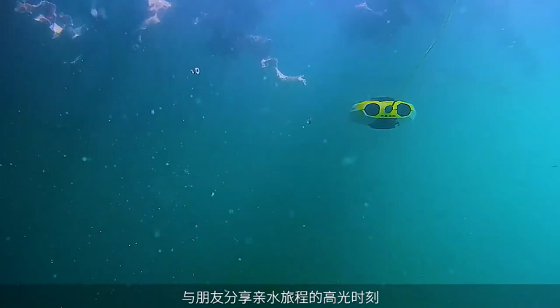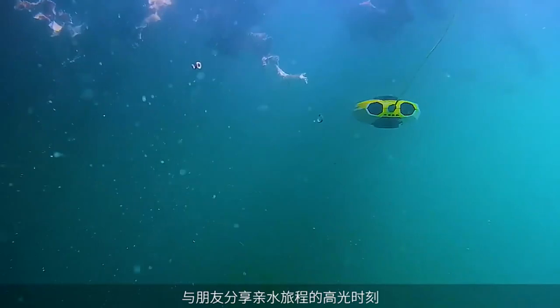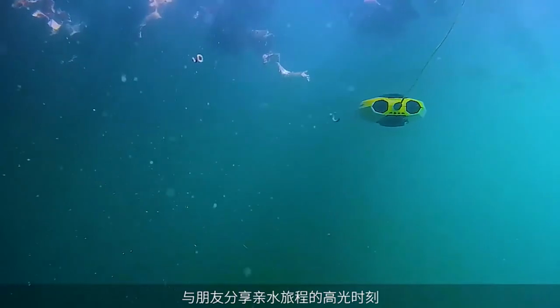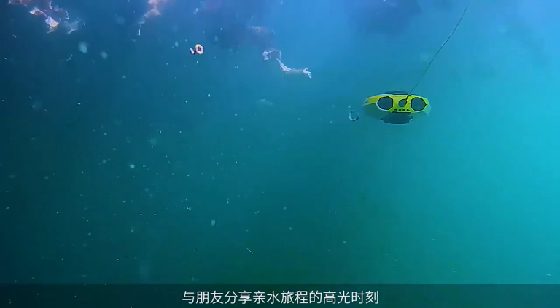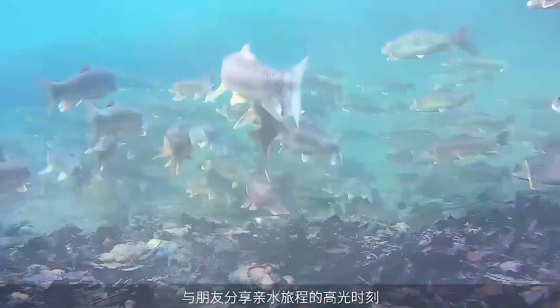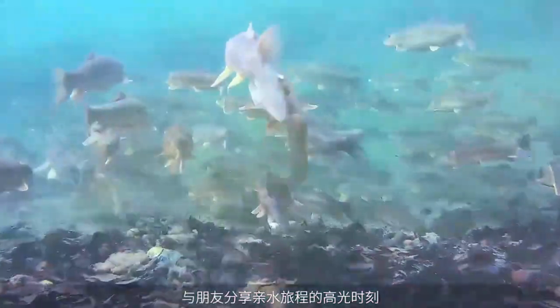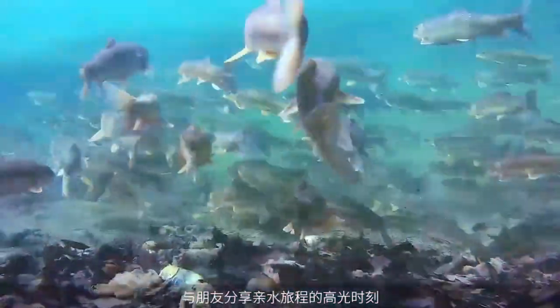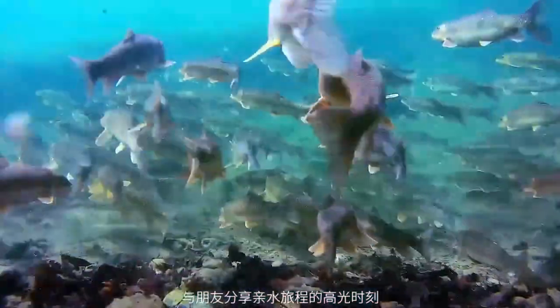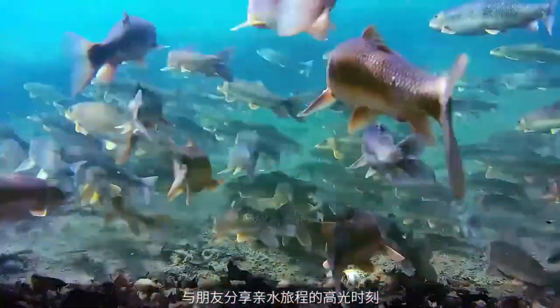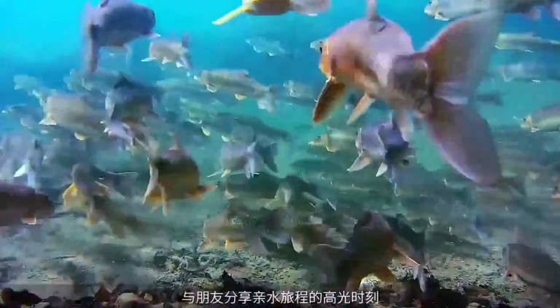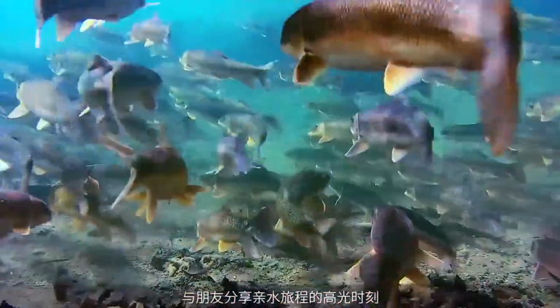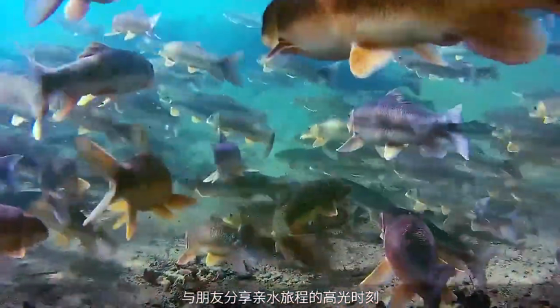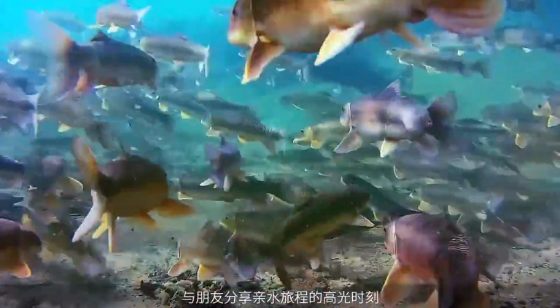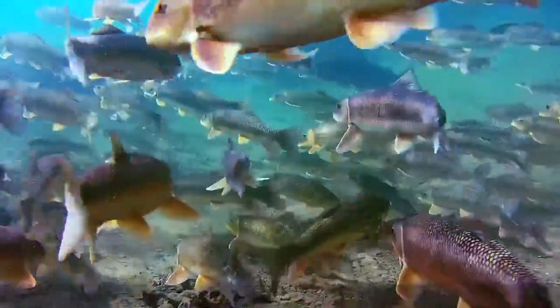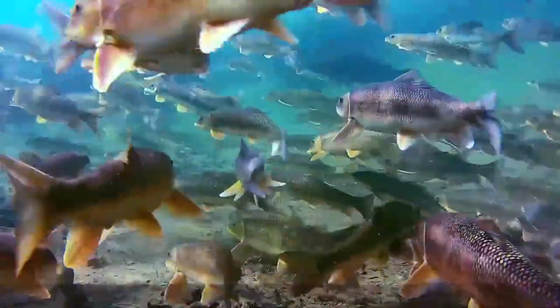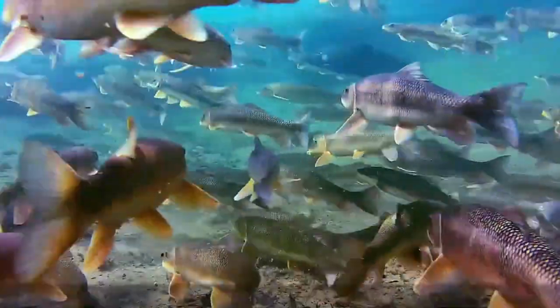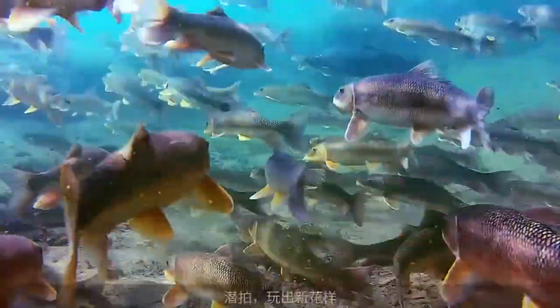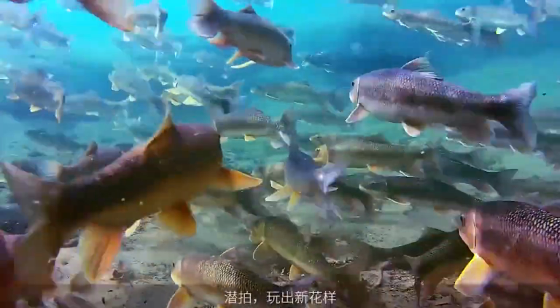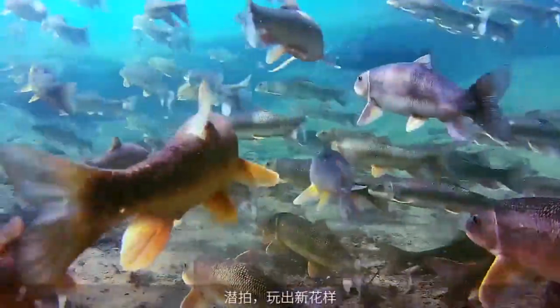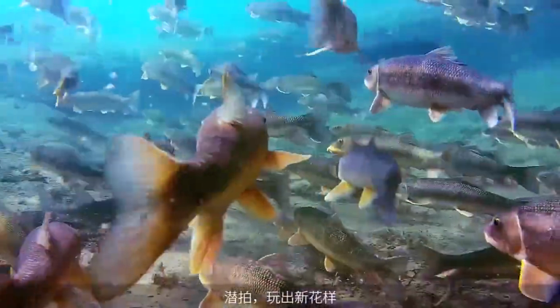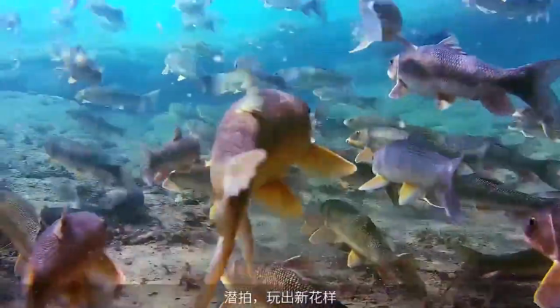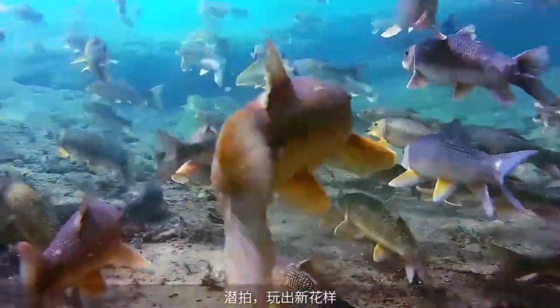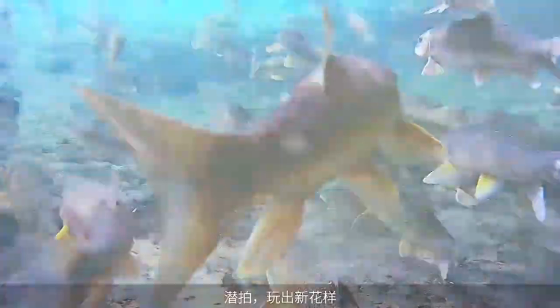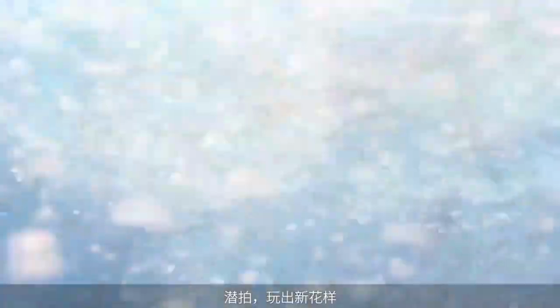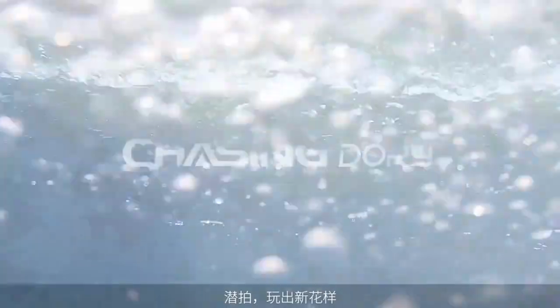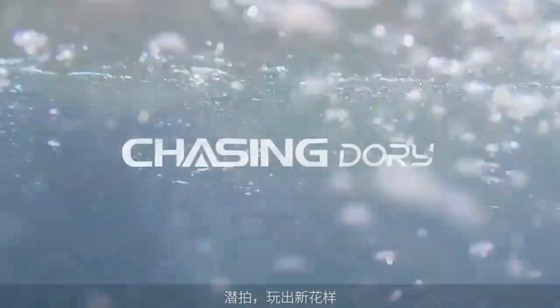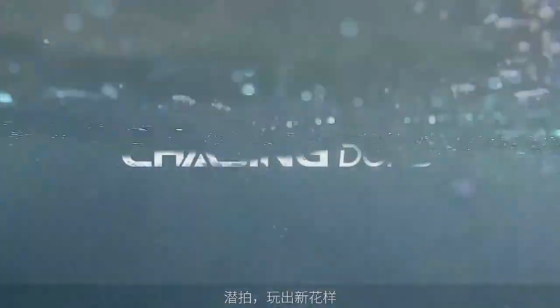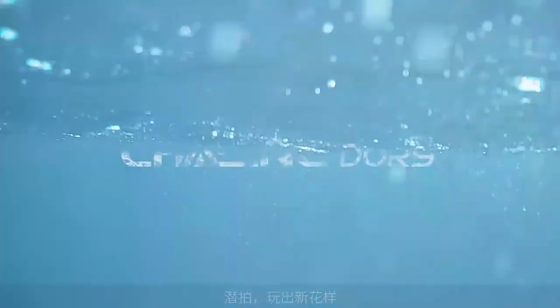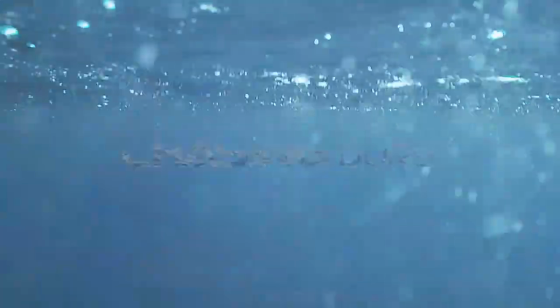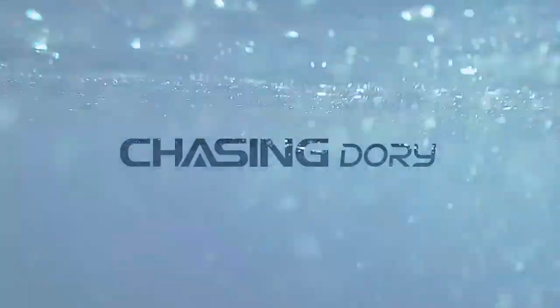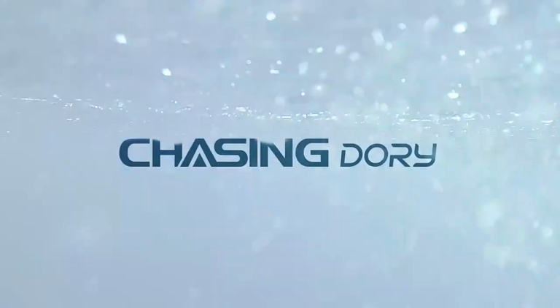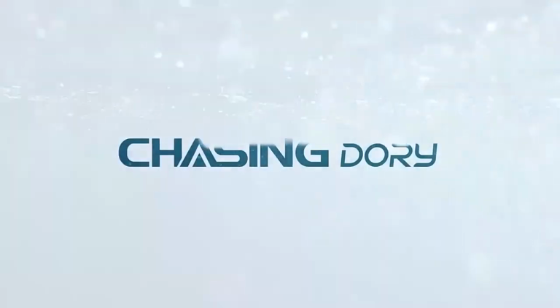Join us and explore the next generation of aquatic wanderlust. Join the chase — Chasing Dory.